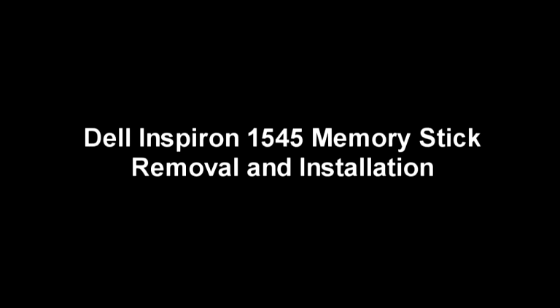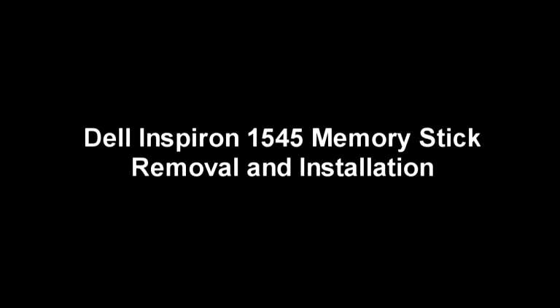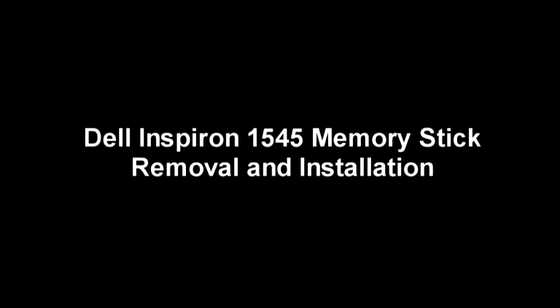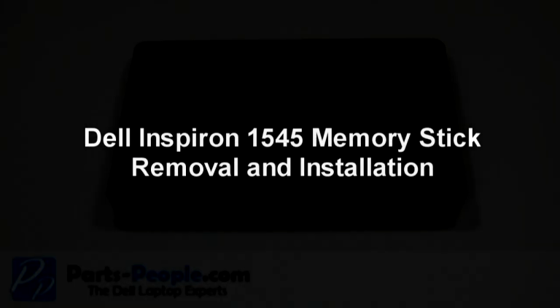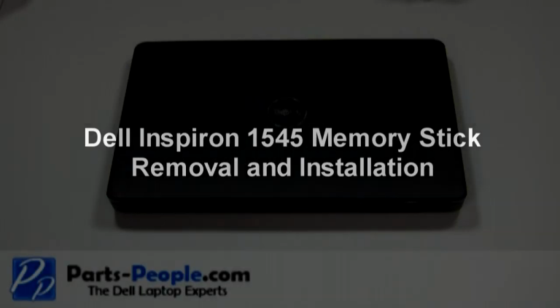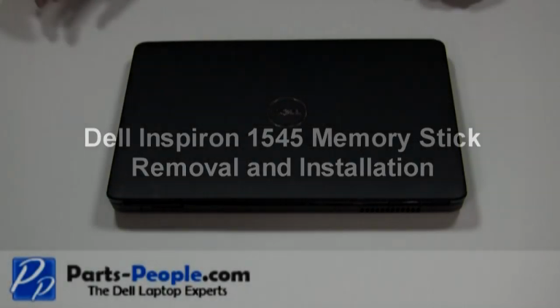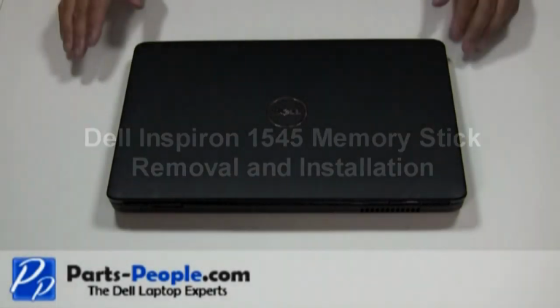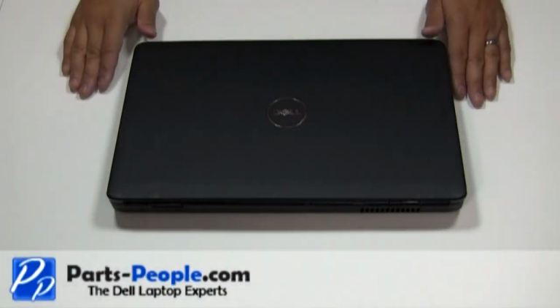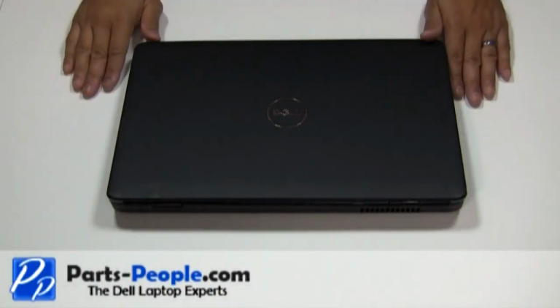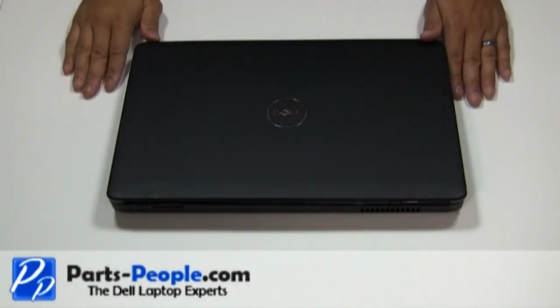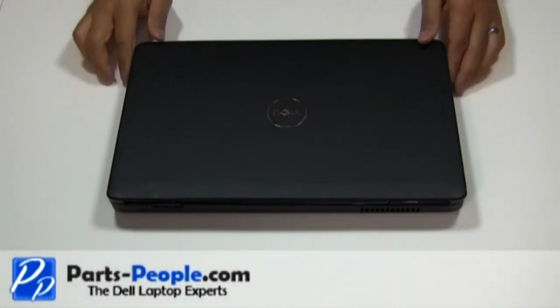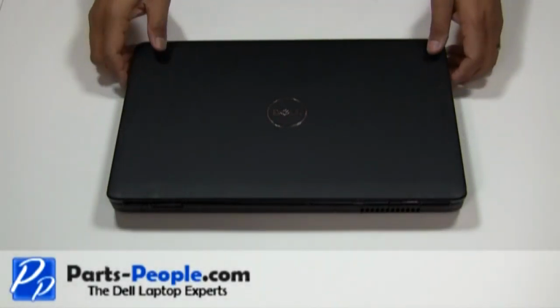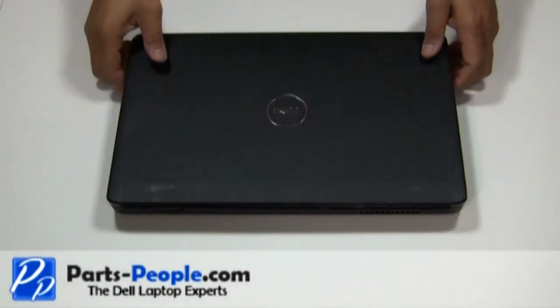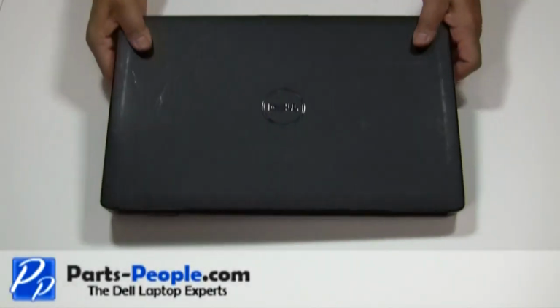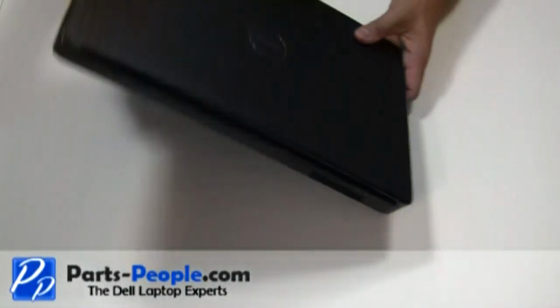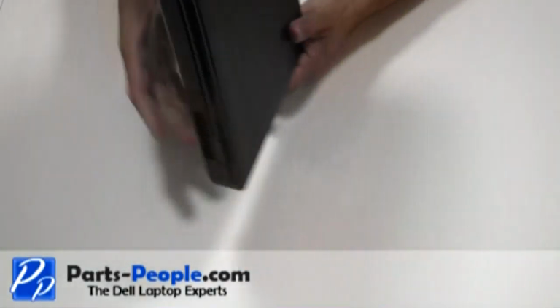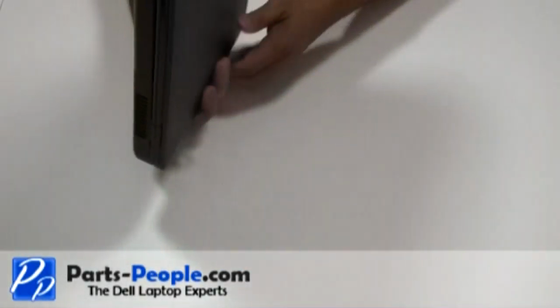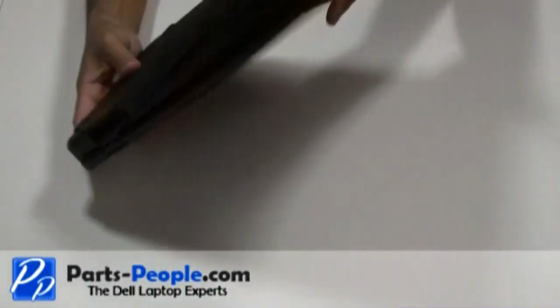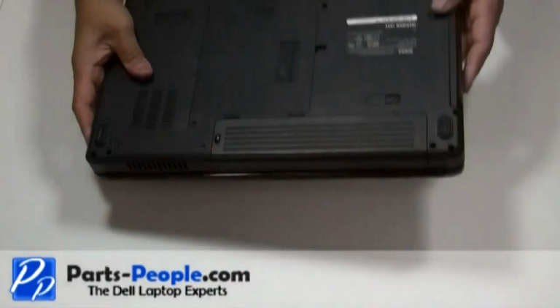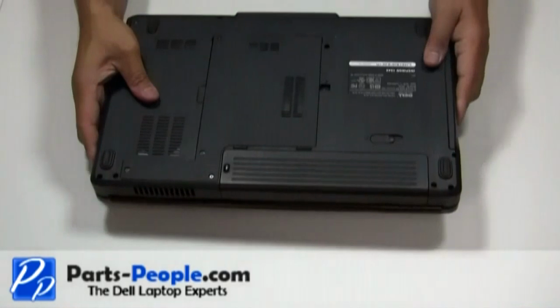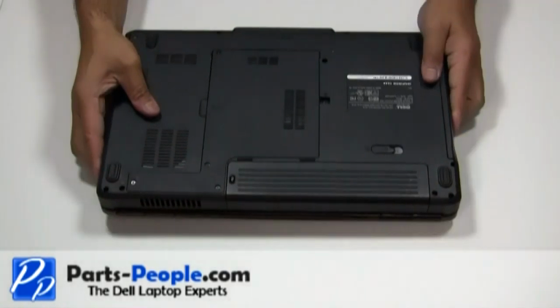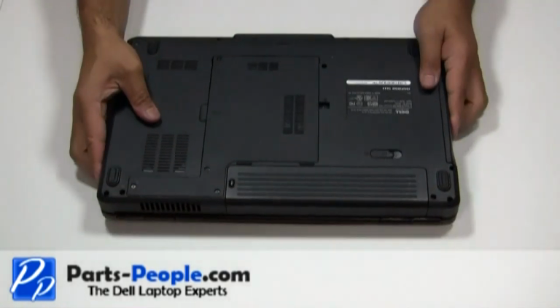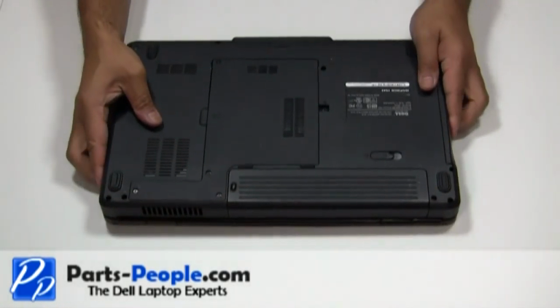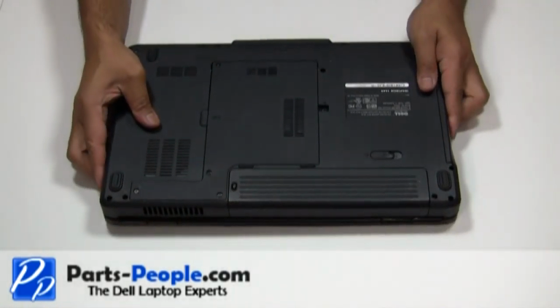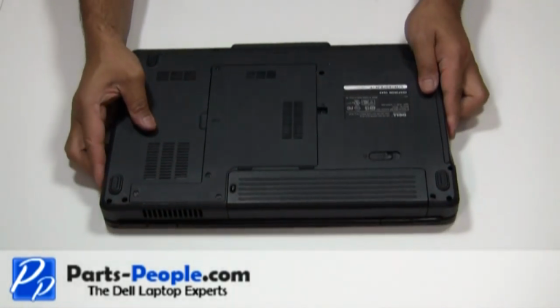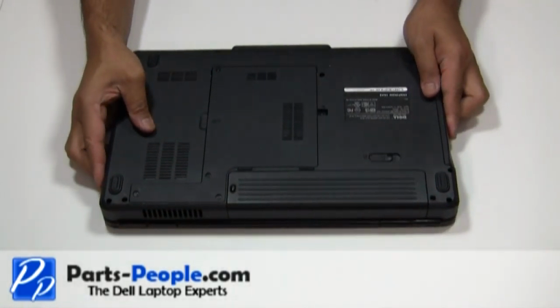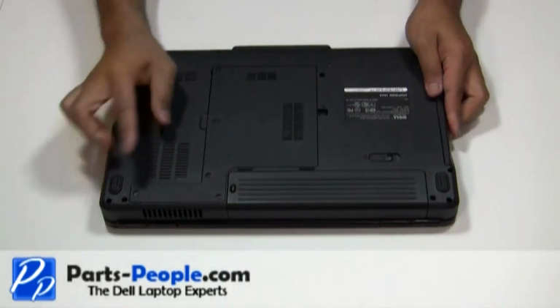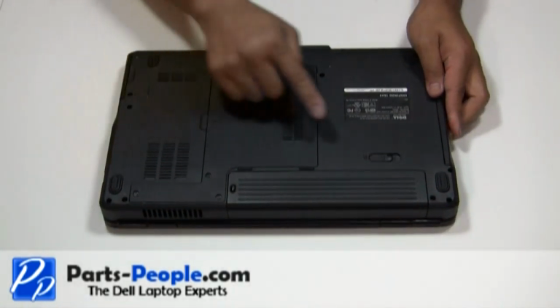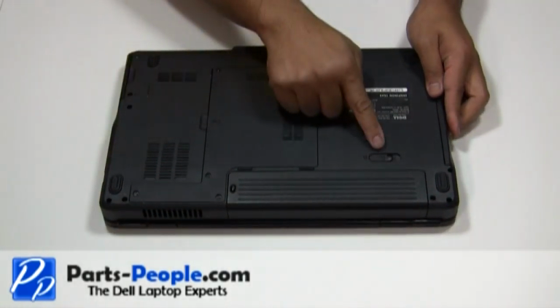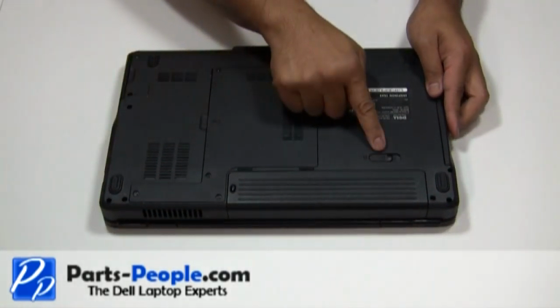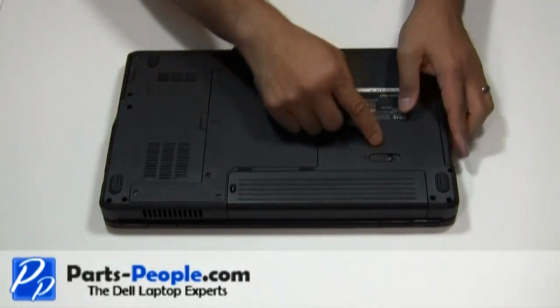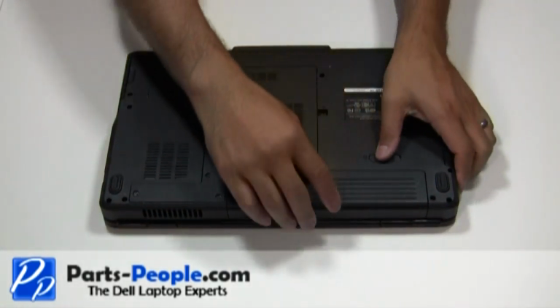For this project we'll need a Phillips head screwdriver. Always begin by removing the AC adapter and the battery.